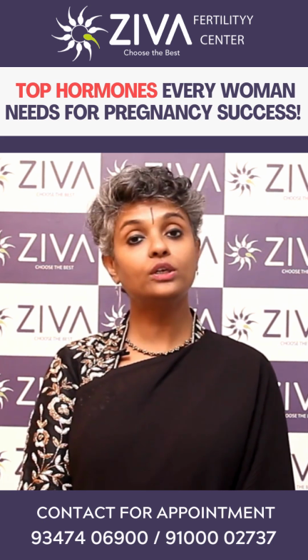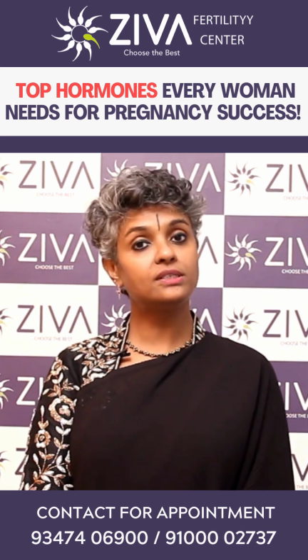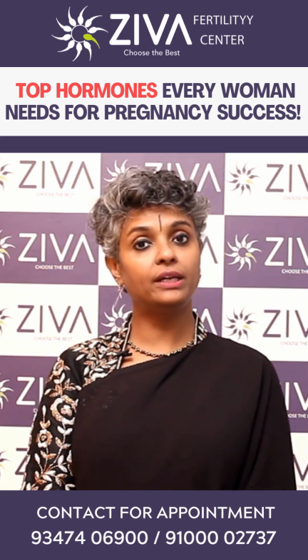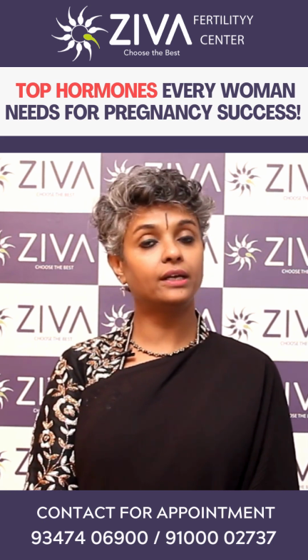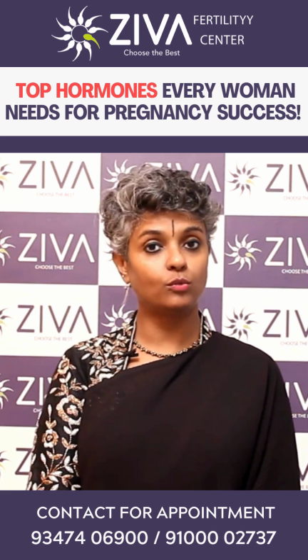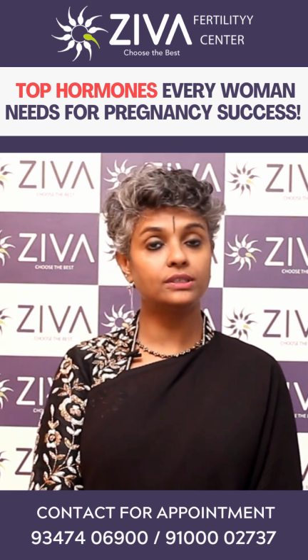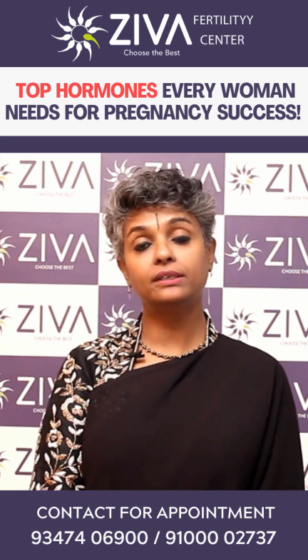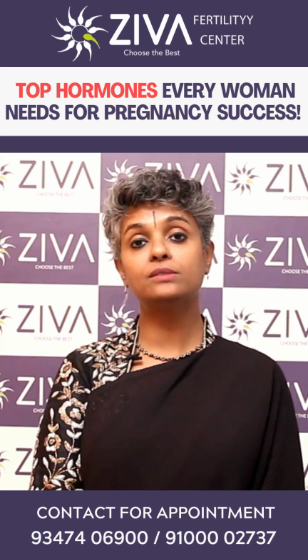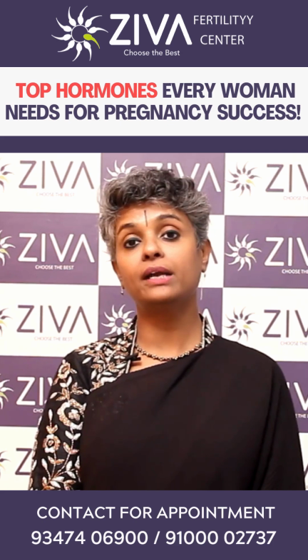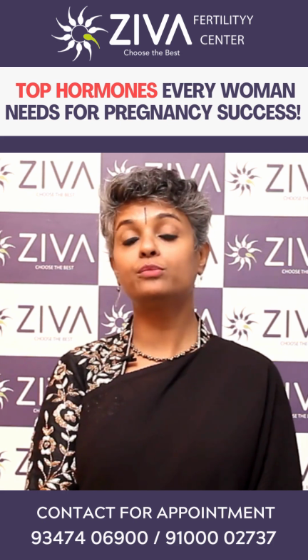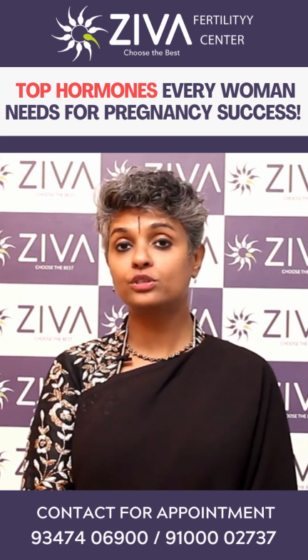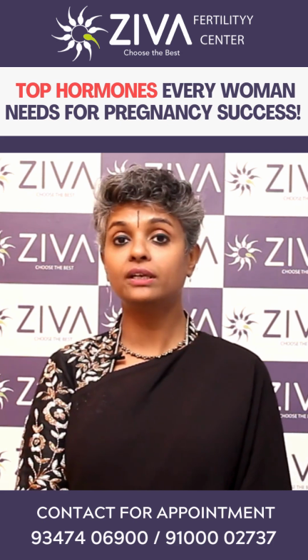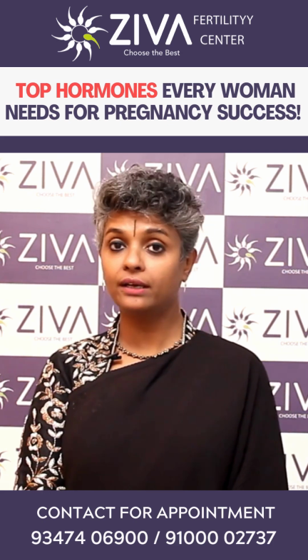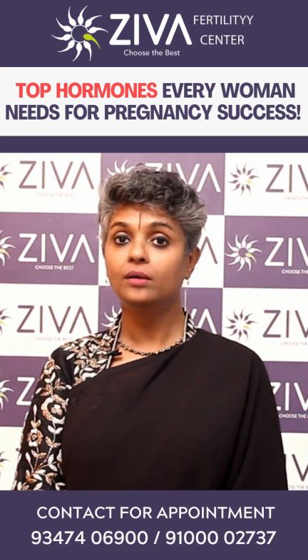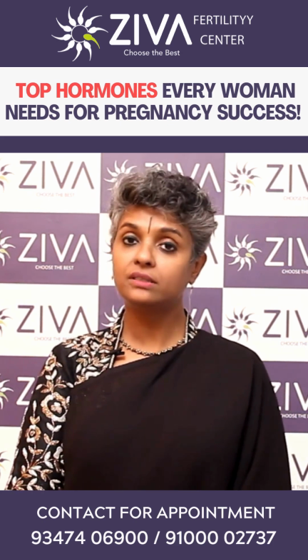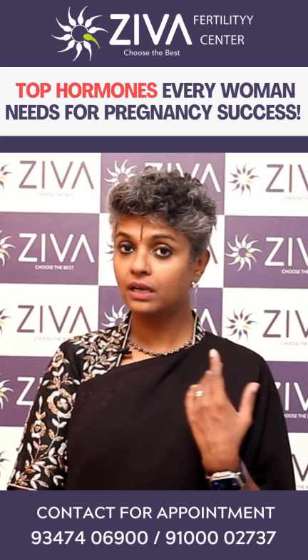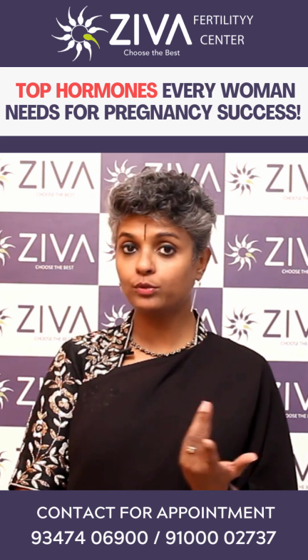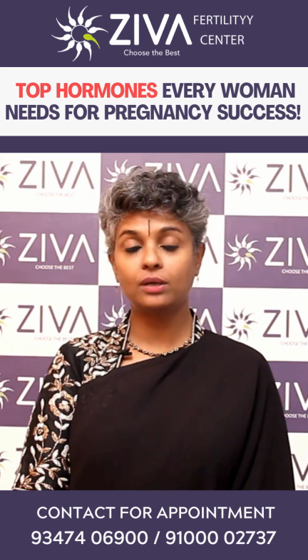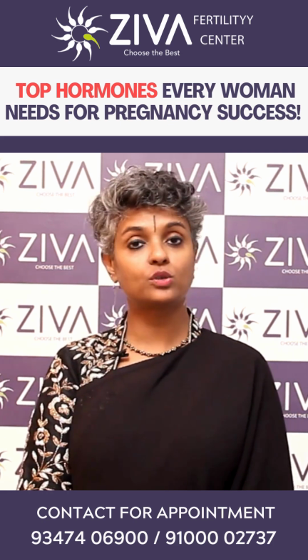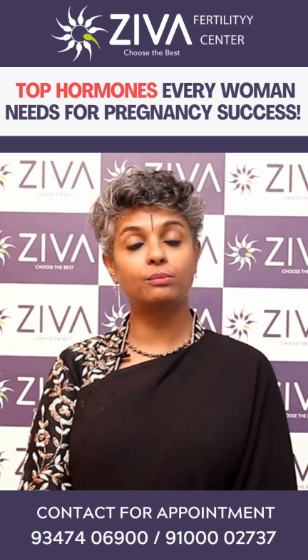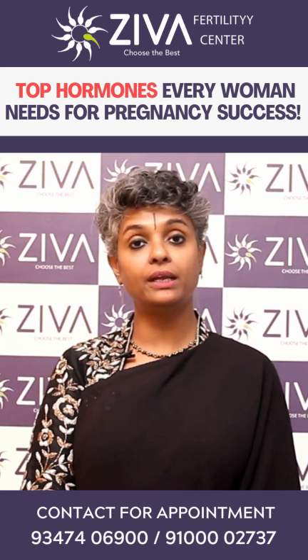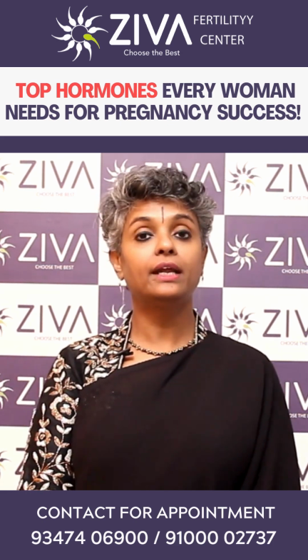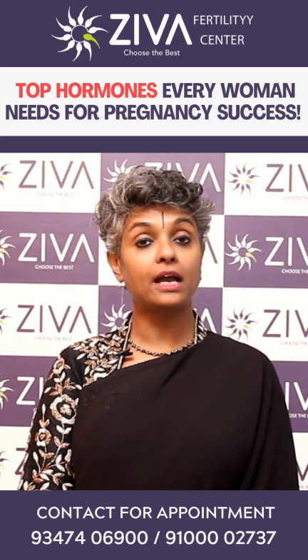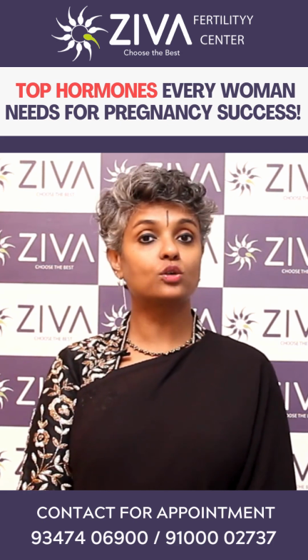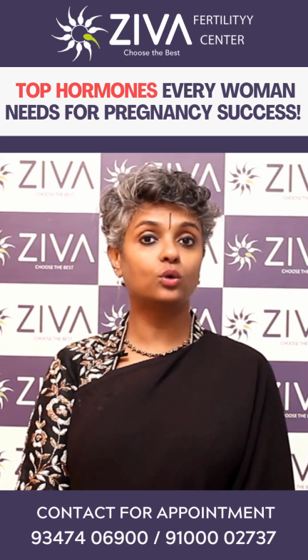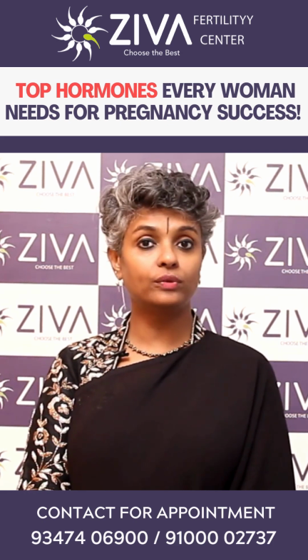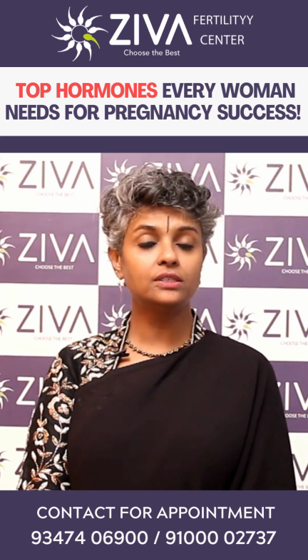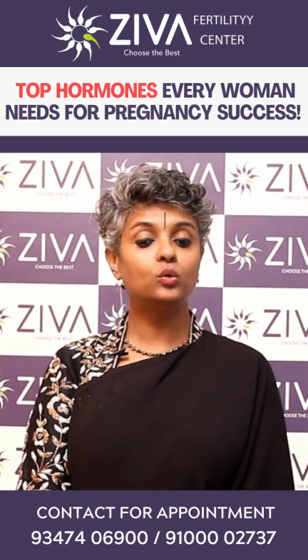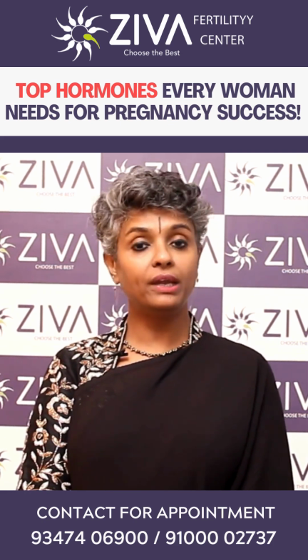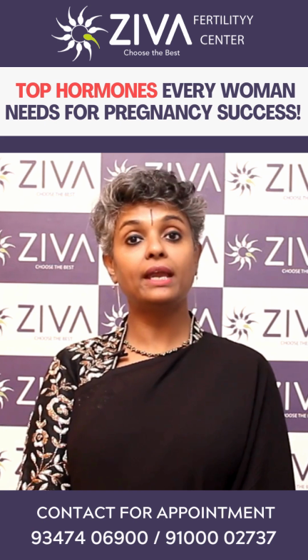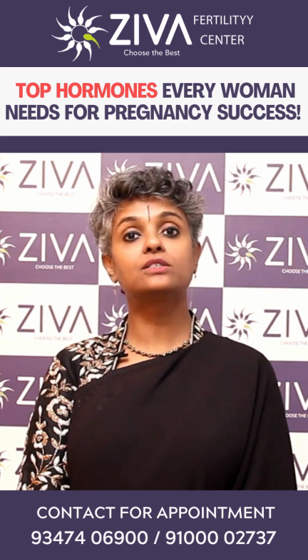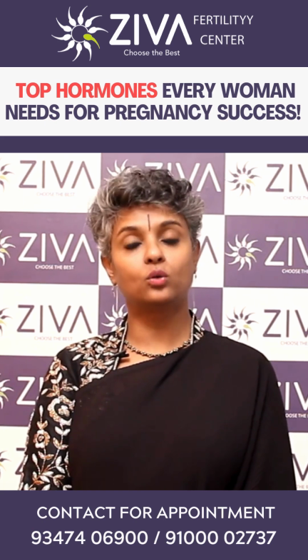Follicle-stimulating hormone is released by the pituitary gland present in the hypothalamus of the brain. It acts on the ovaries to make eggs grow.